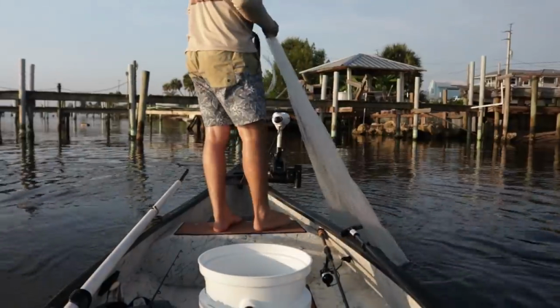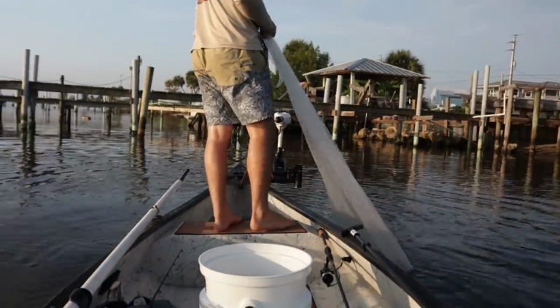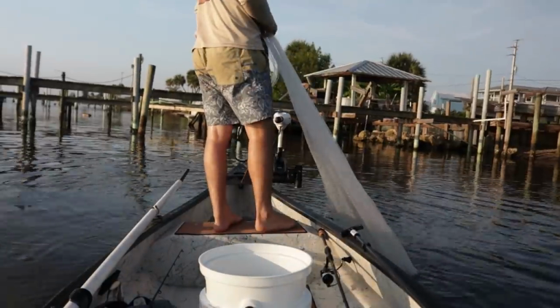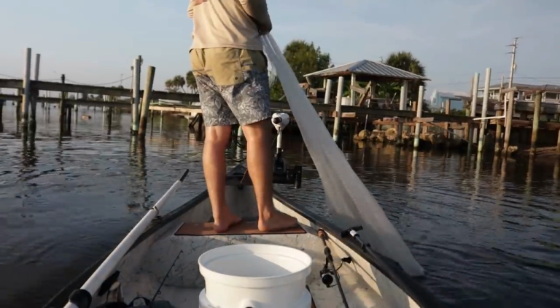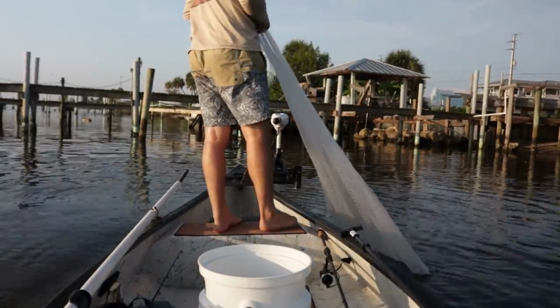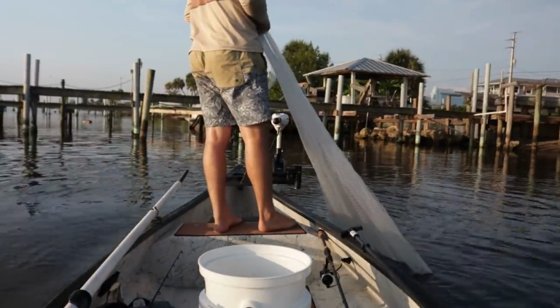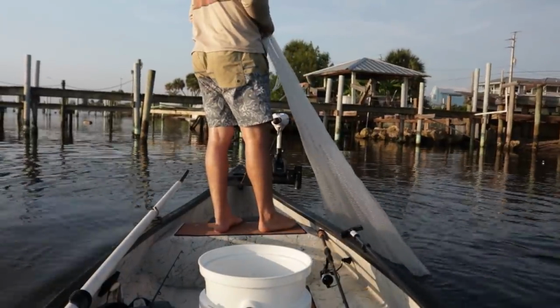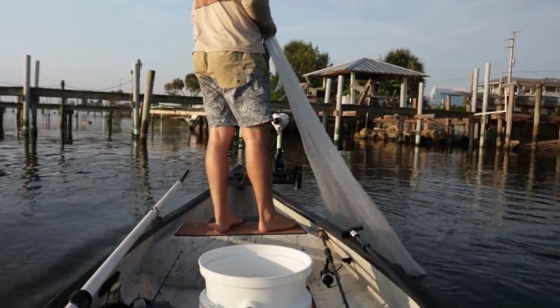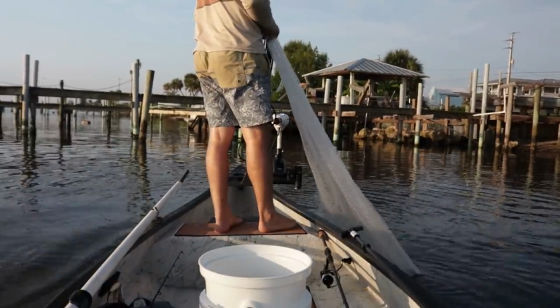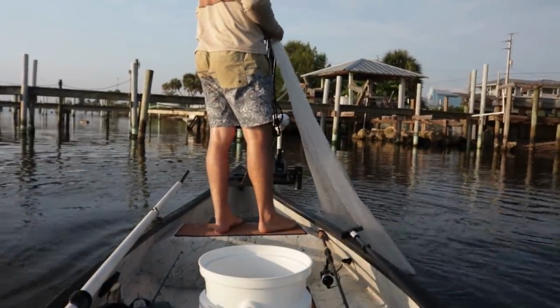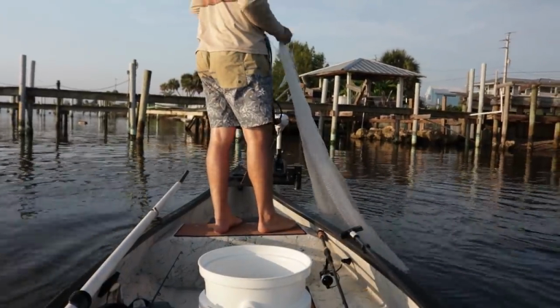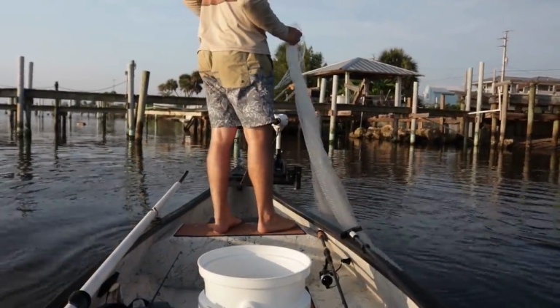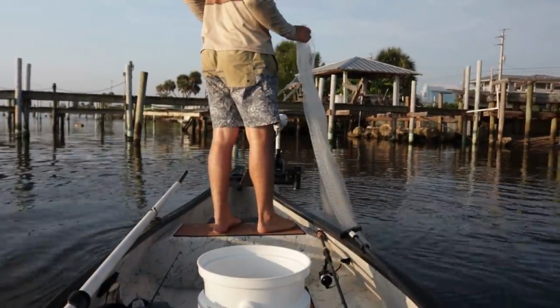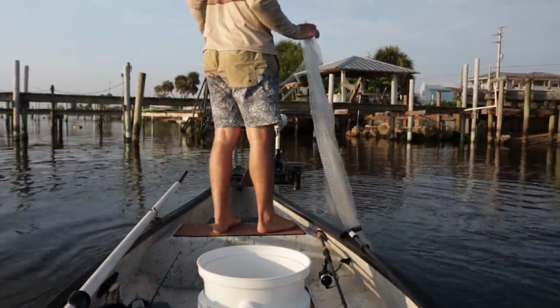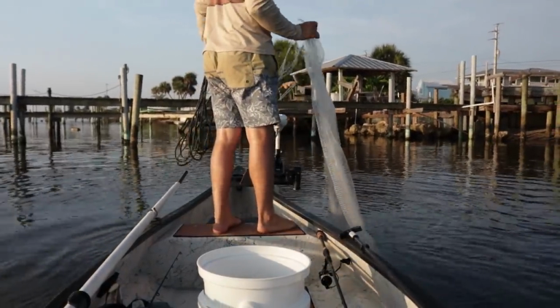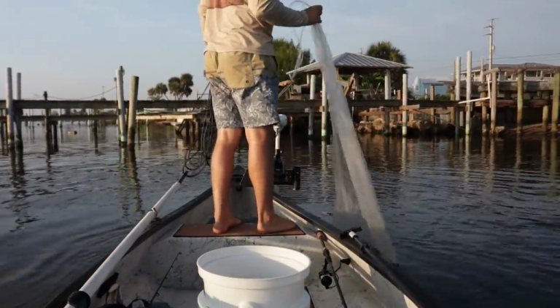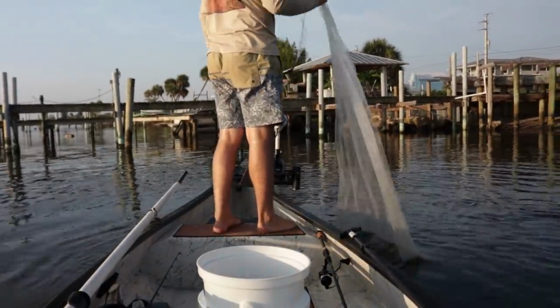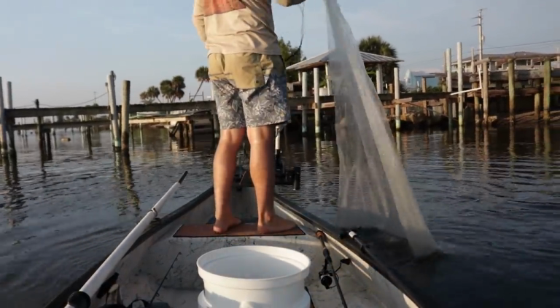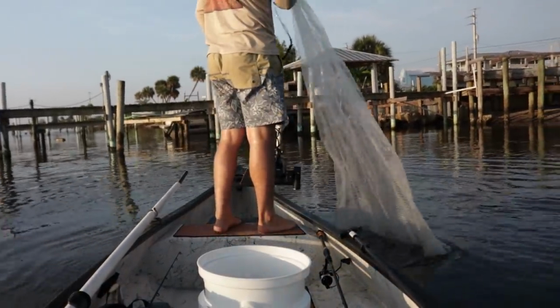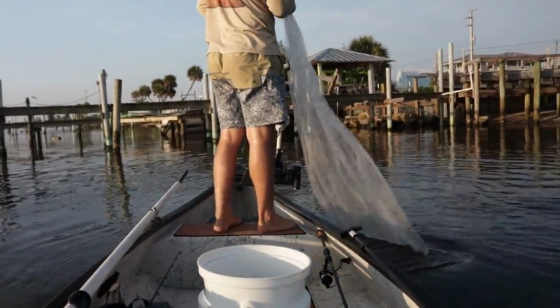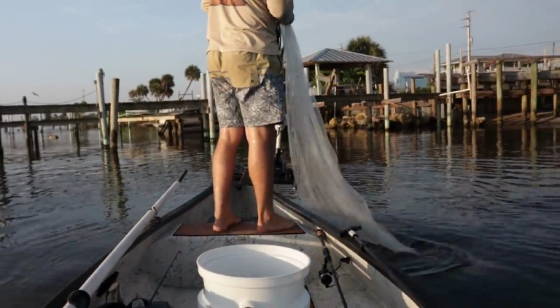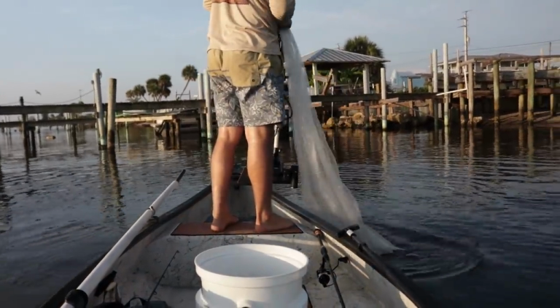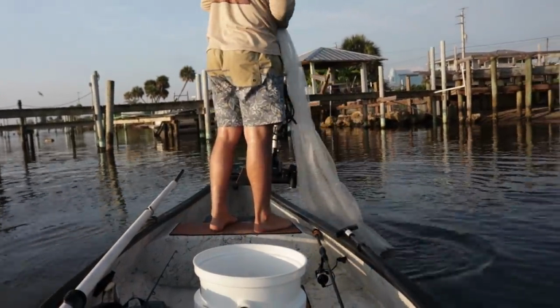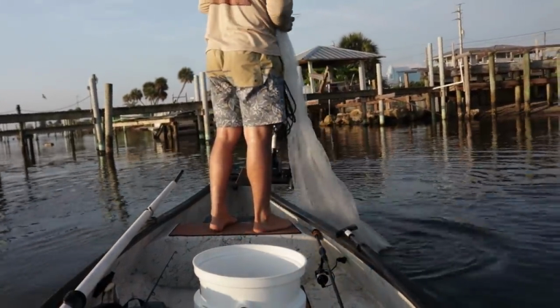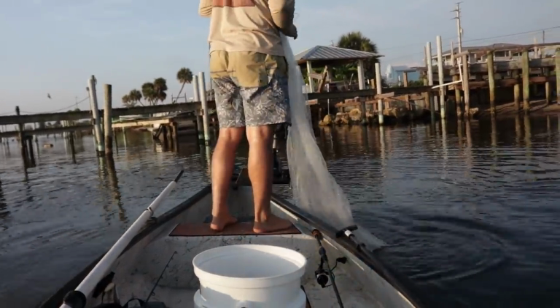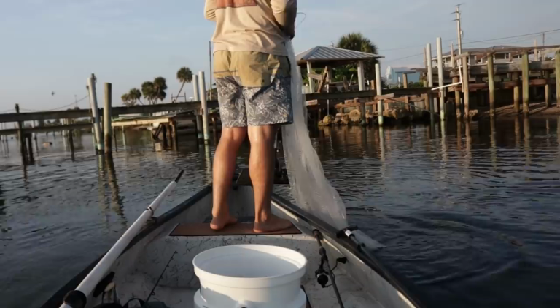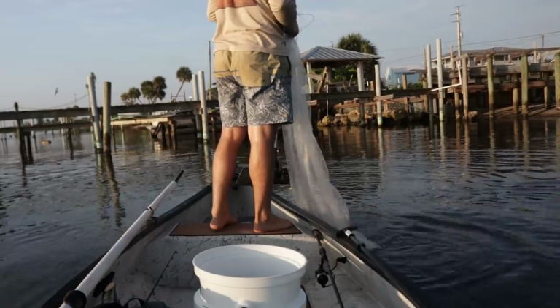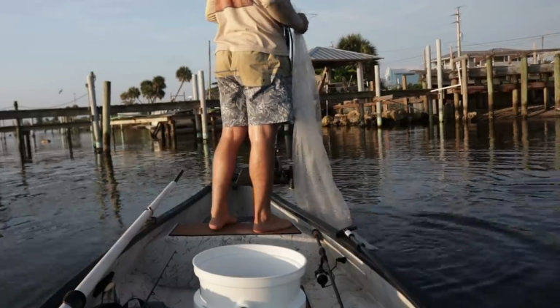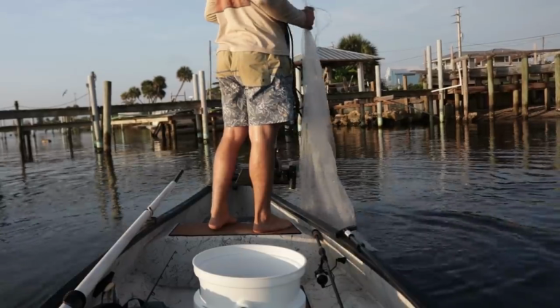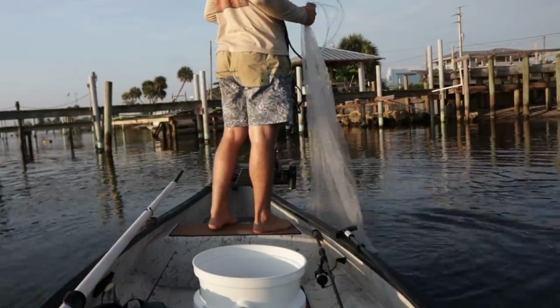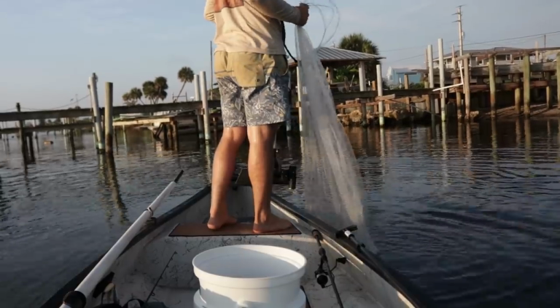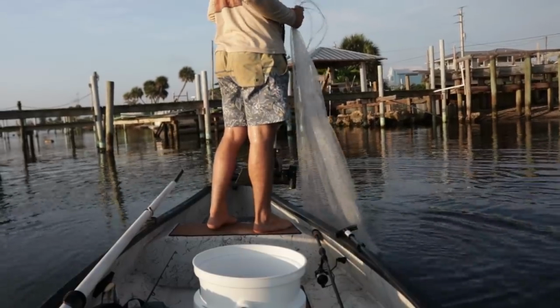First cast was a failure — just got a bunch of tiny mojarras. I must have missed the mullet.